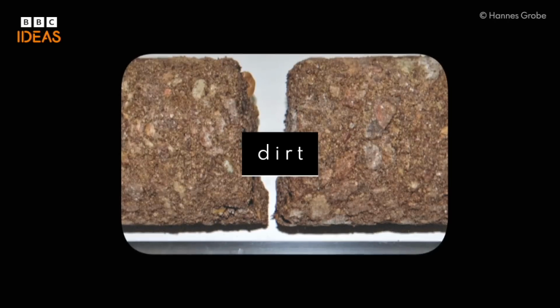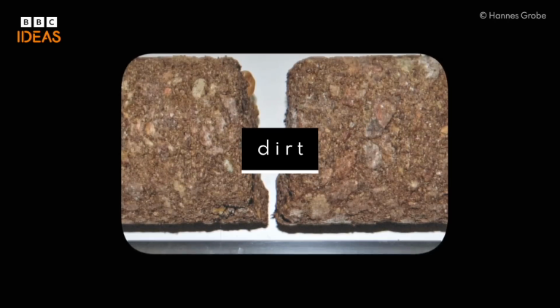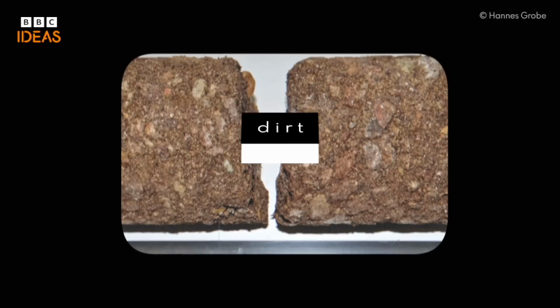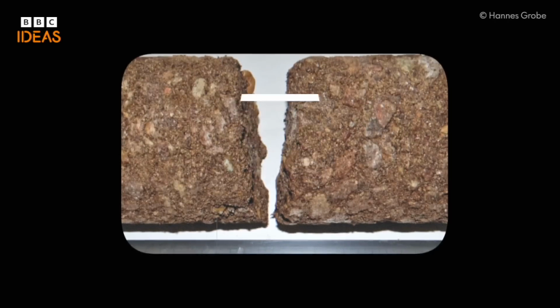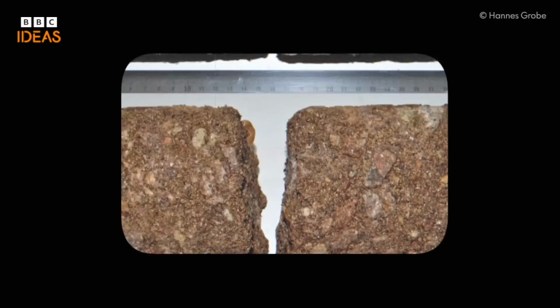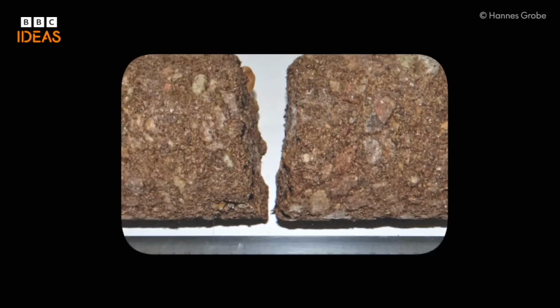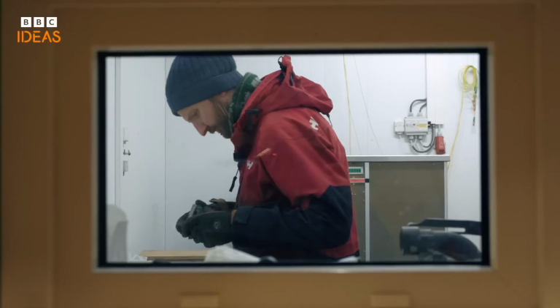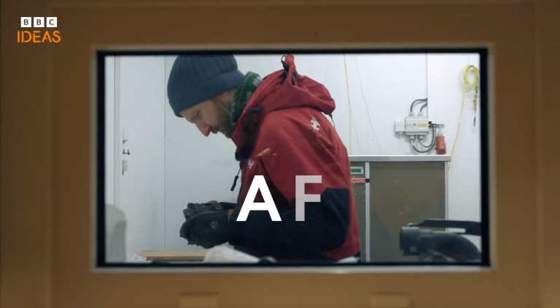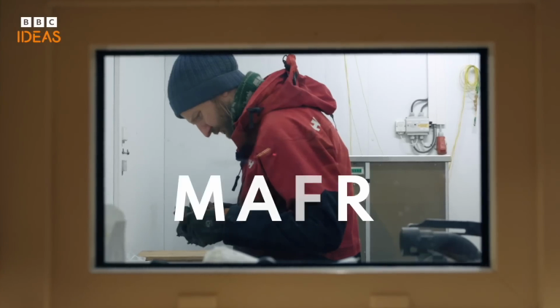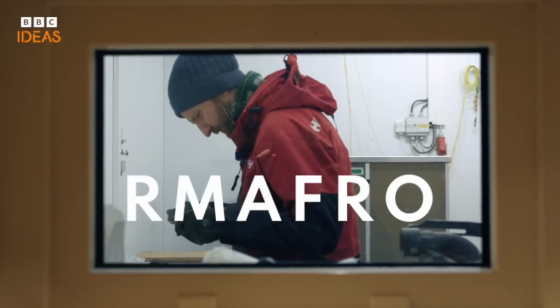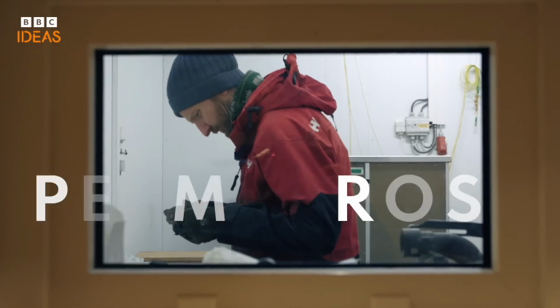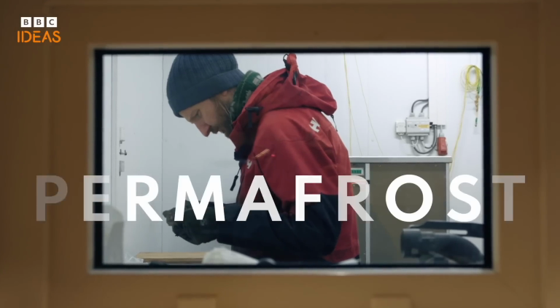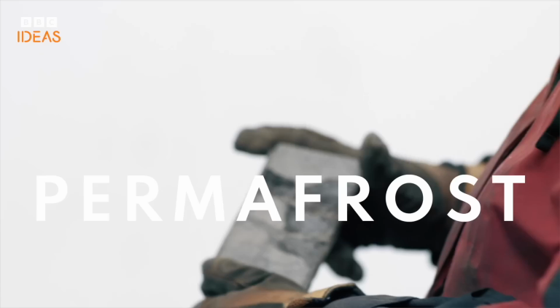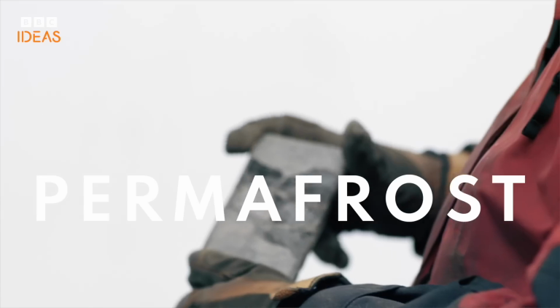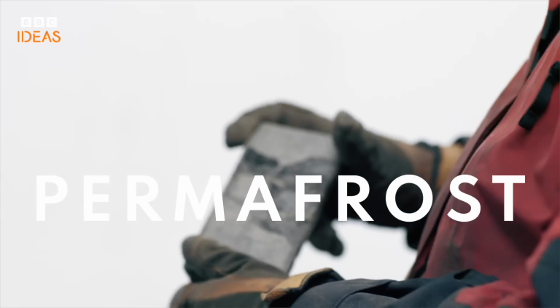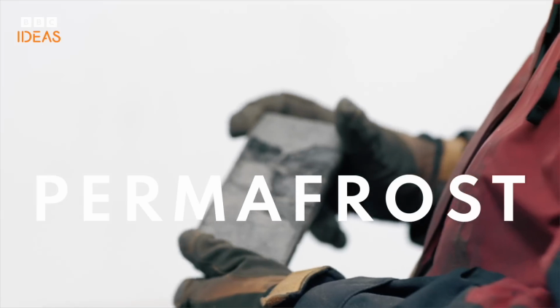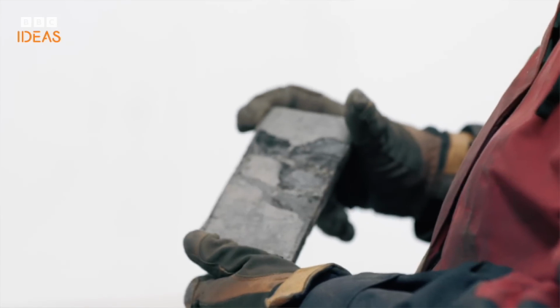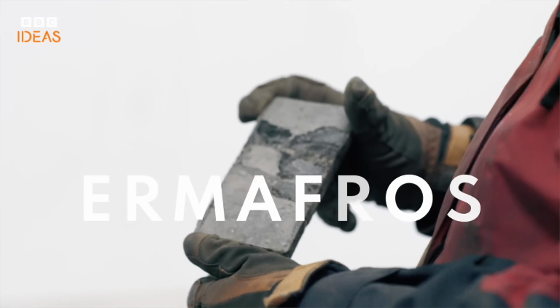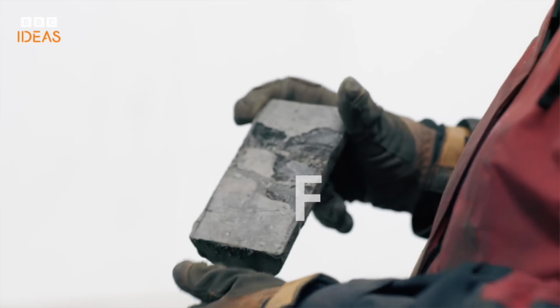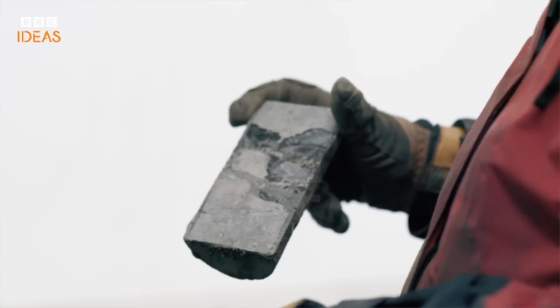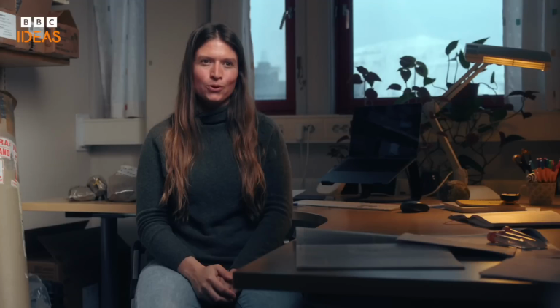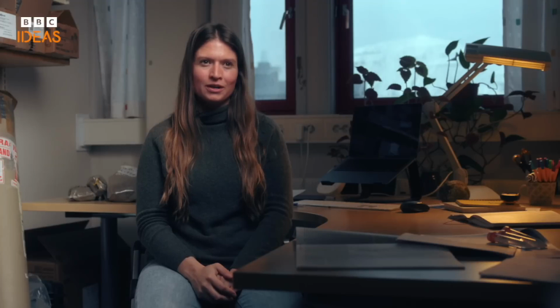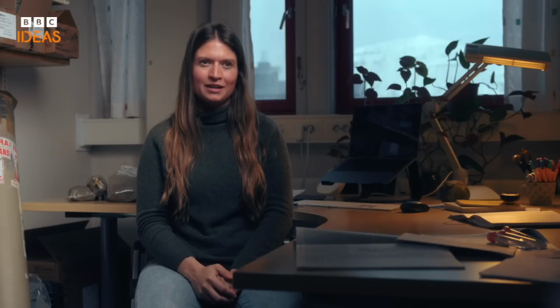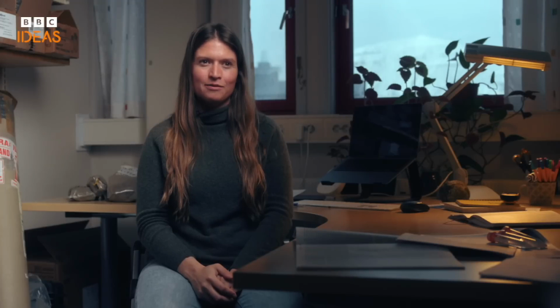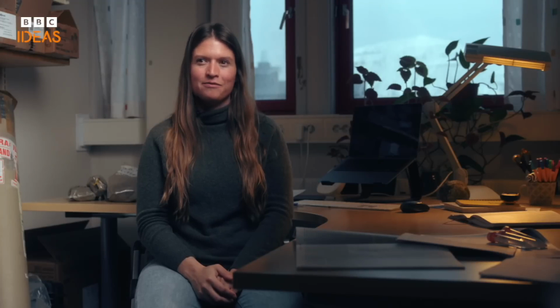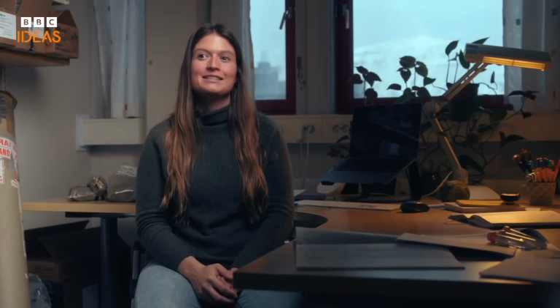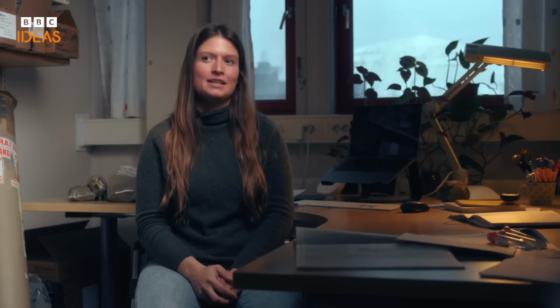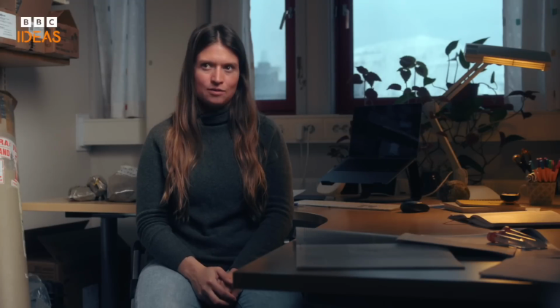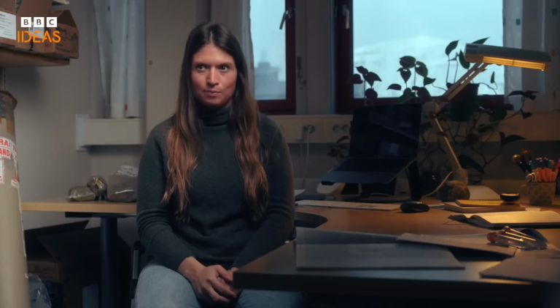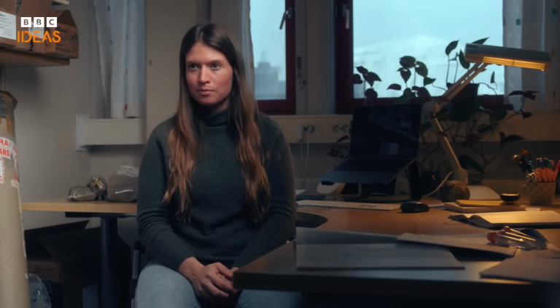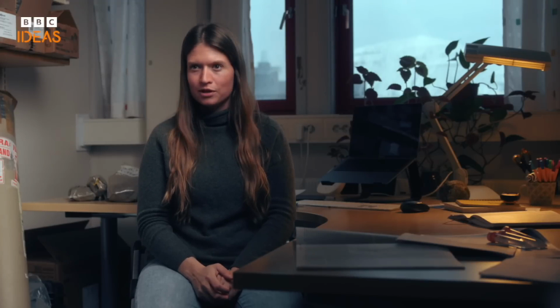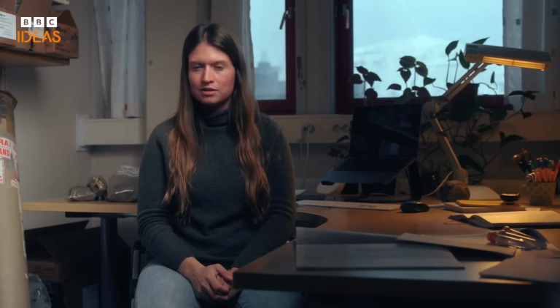That brown dirt is permafrost. No one is born fascinated with permafrost.